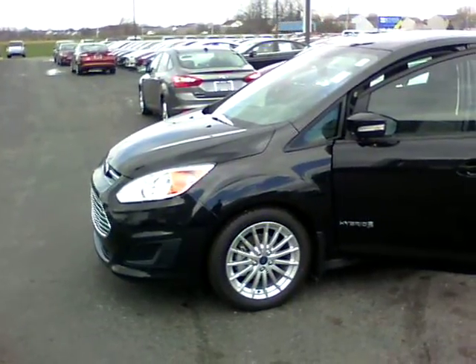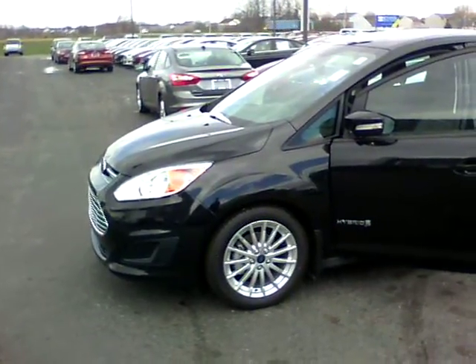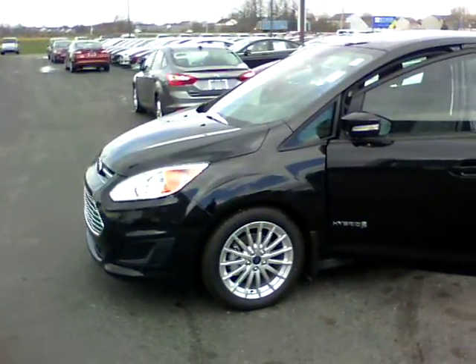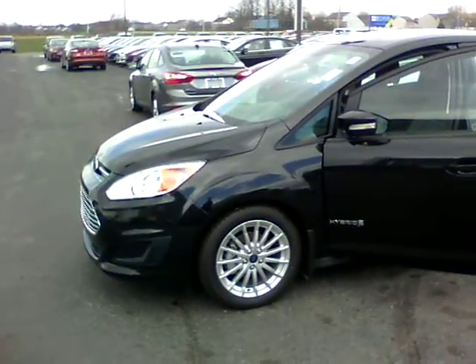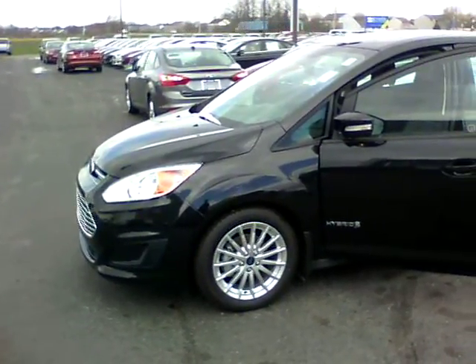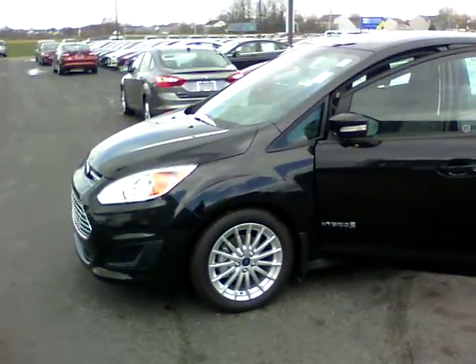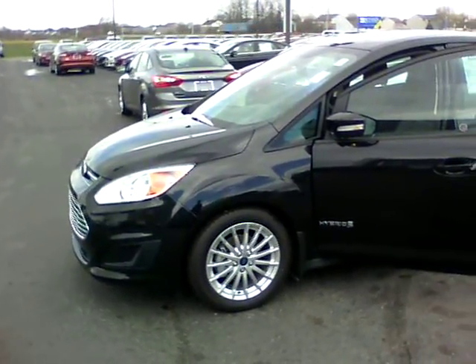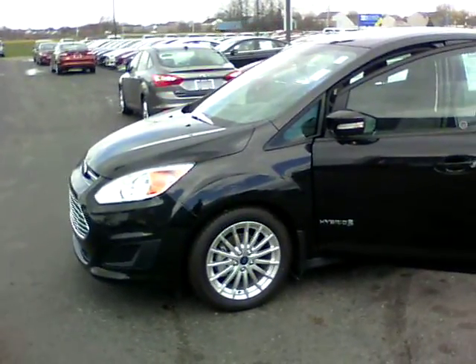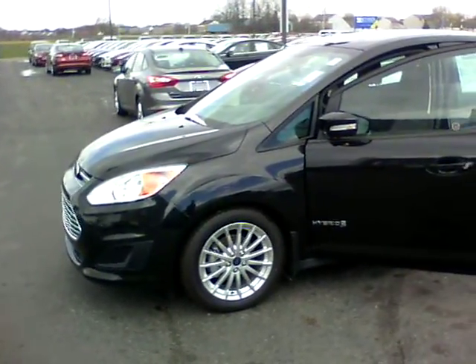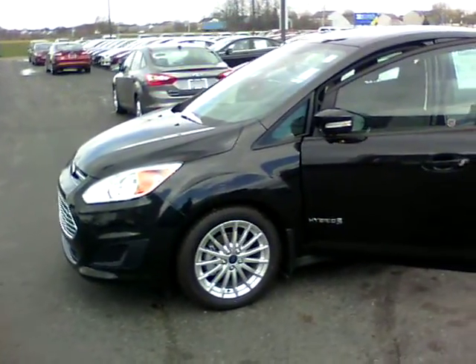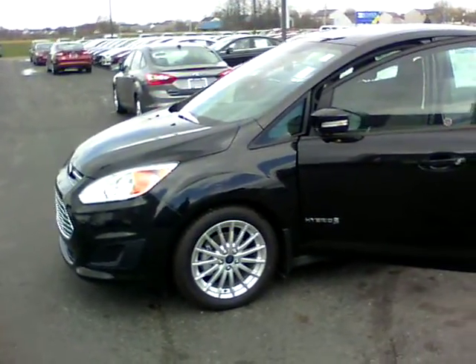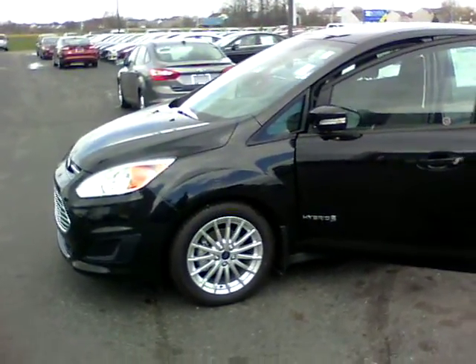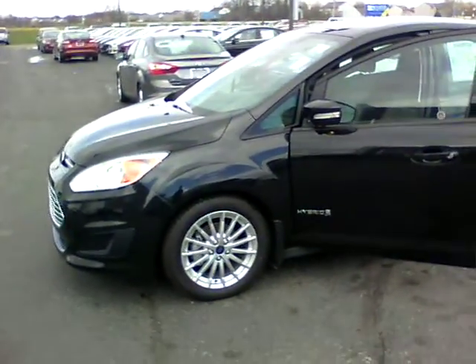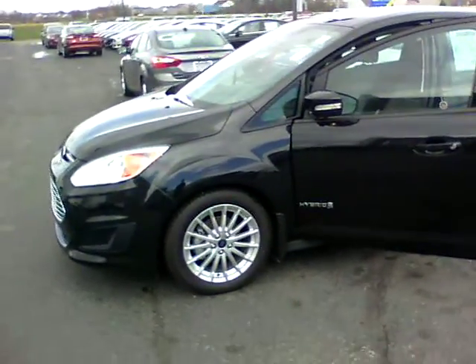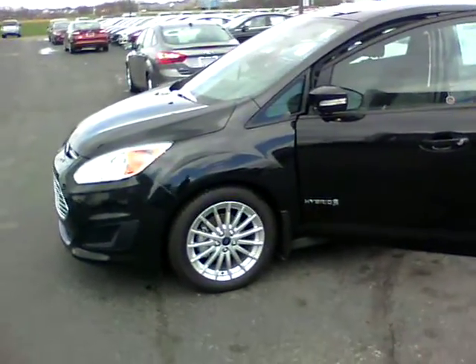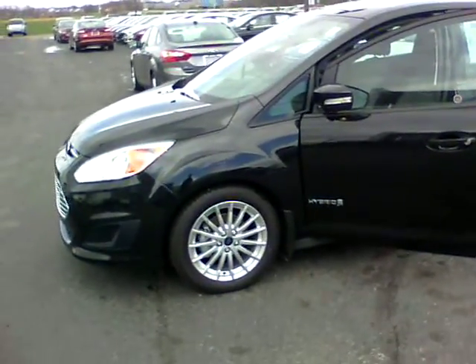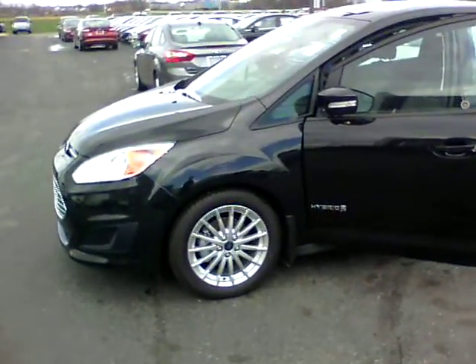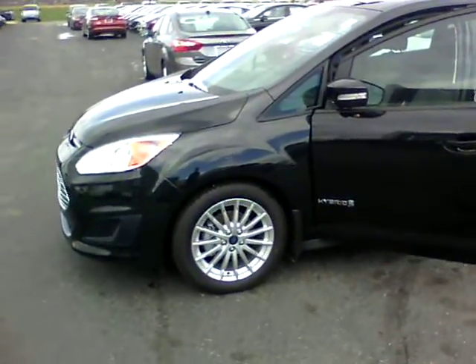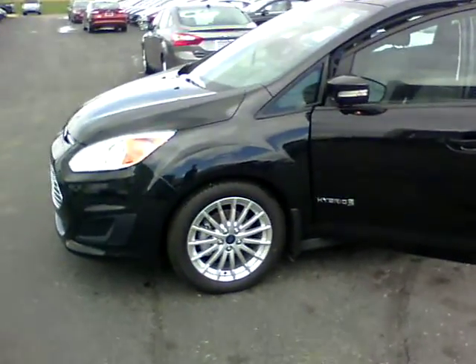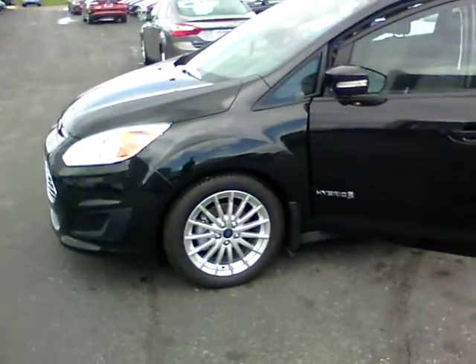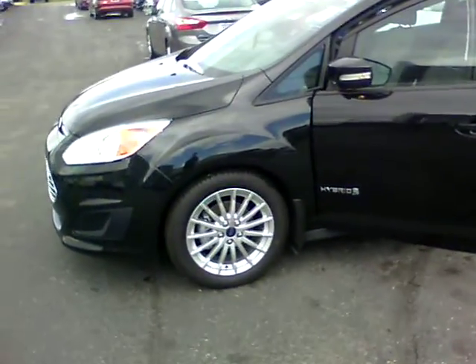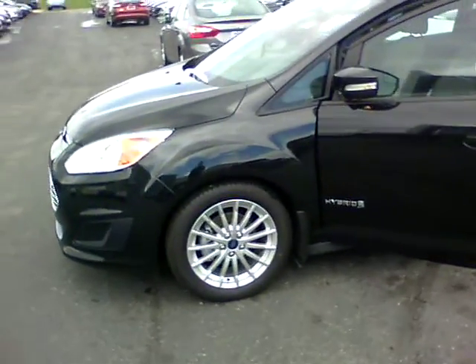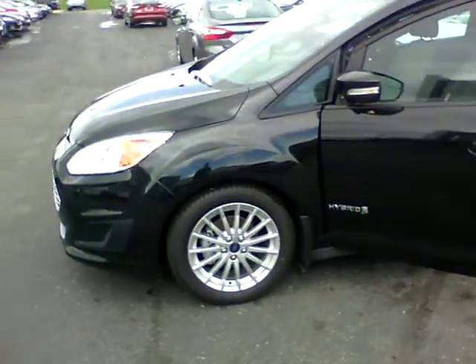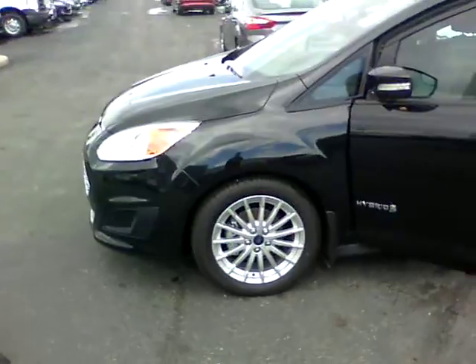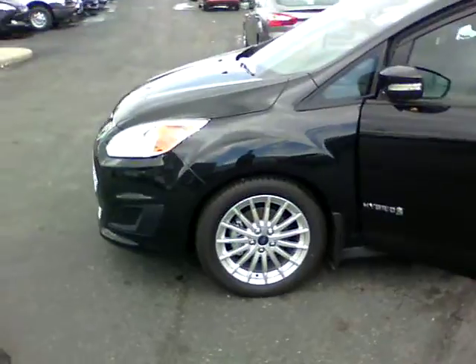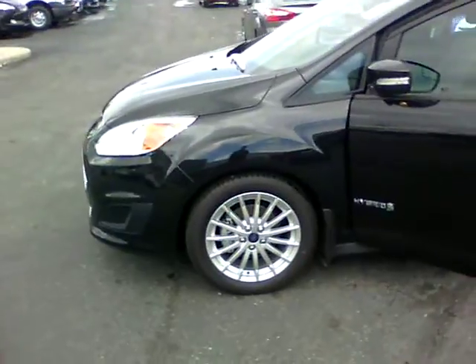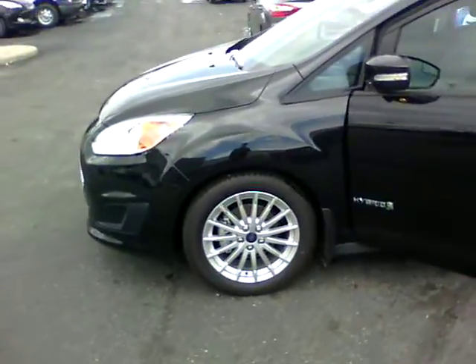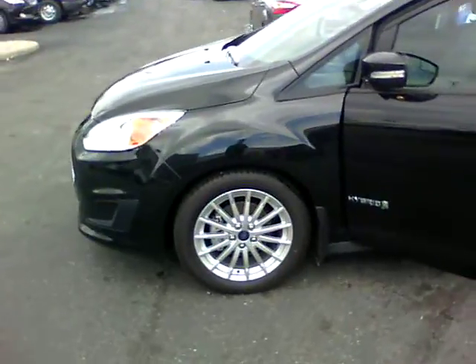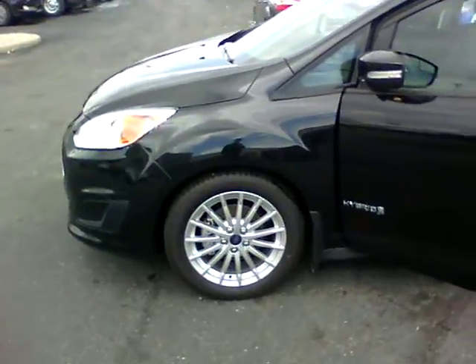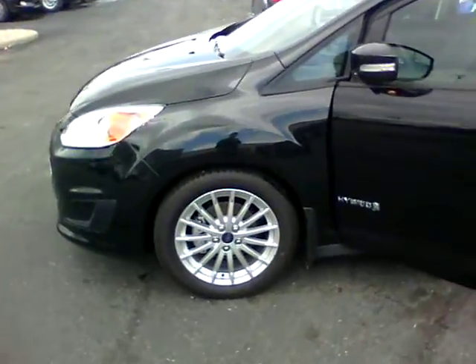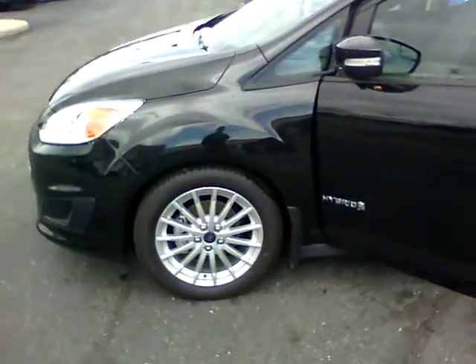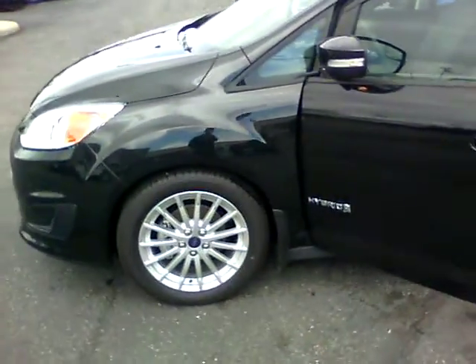Hey Glenn, Mike Balkus here at Bill Estes Ford. This is the C-Max Hybrid you inquired about.